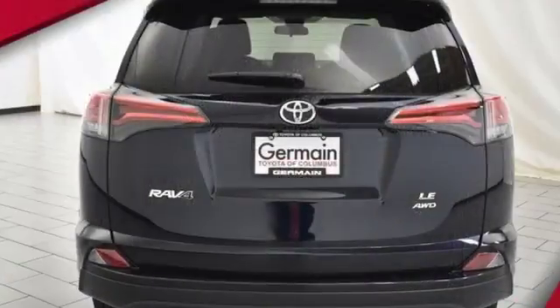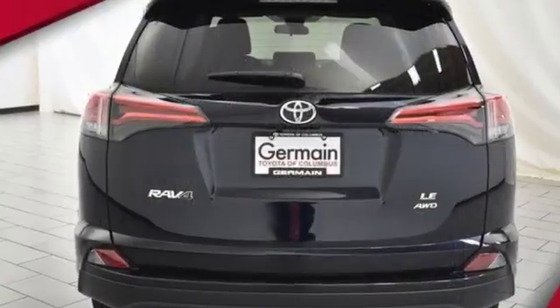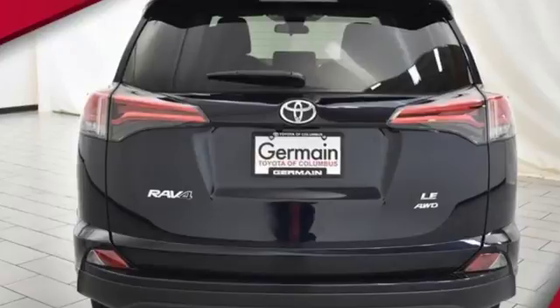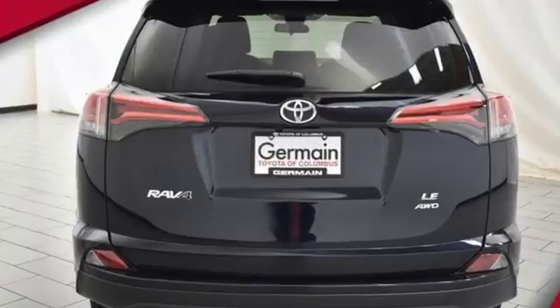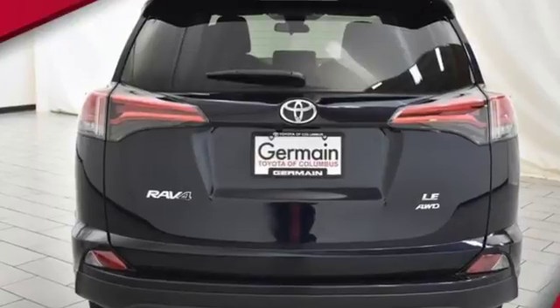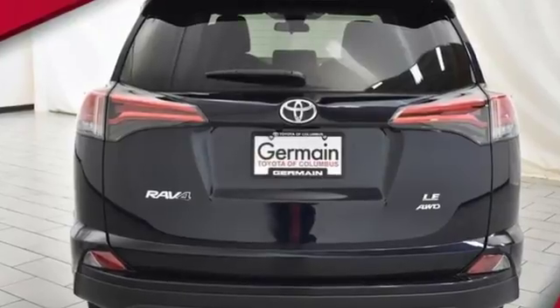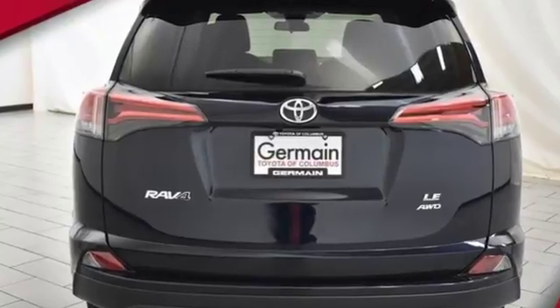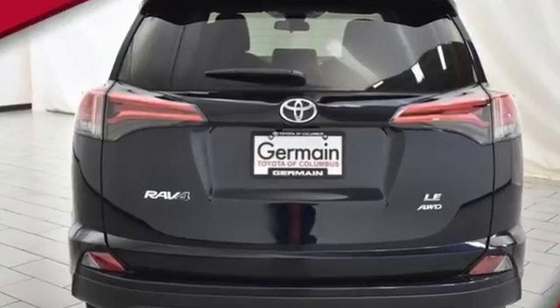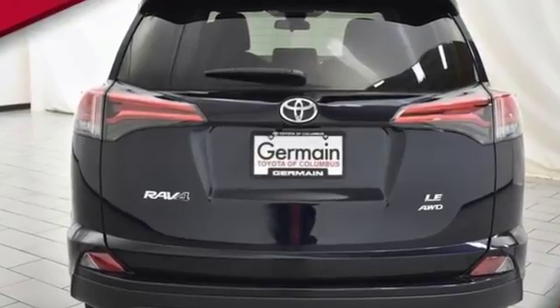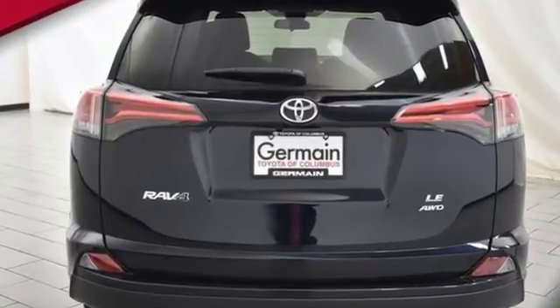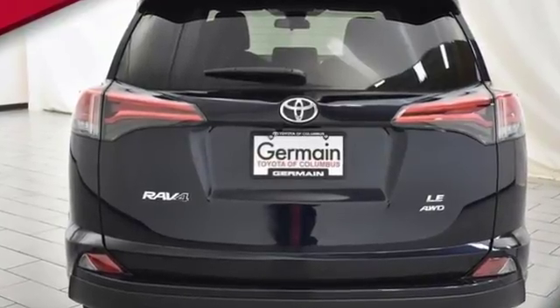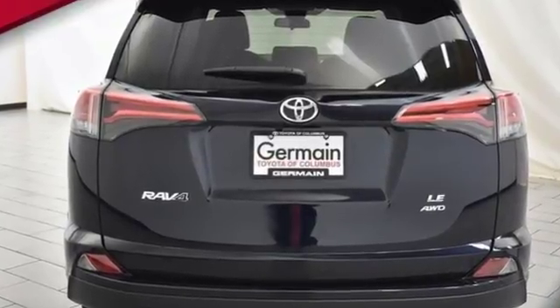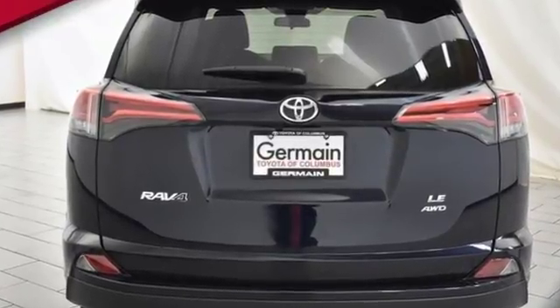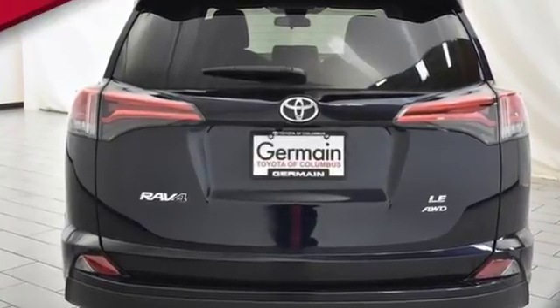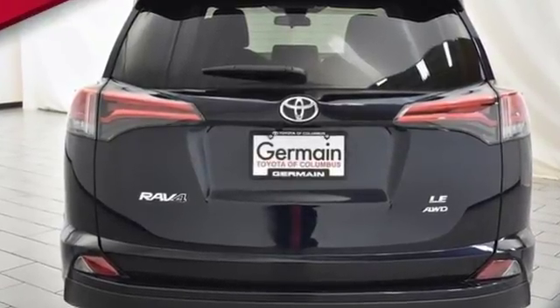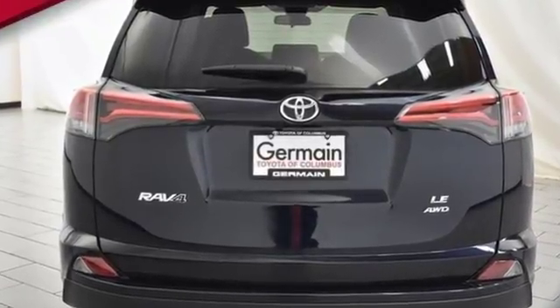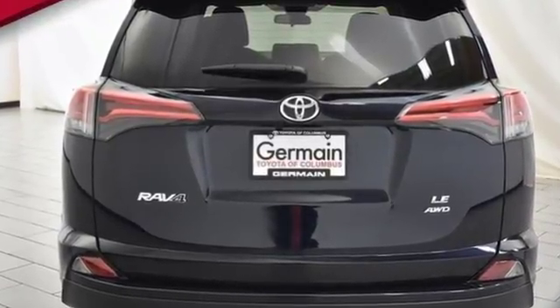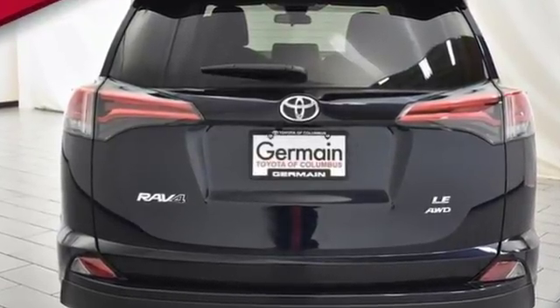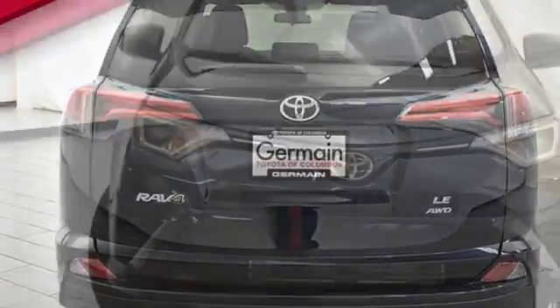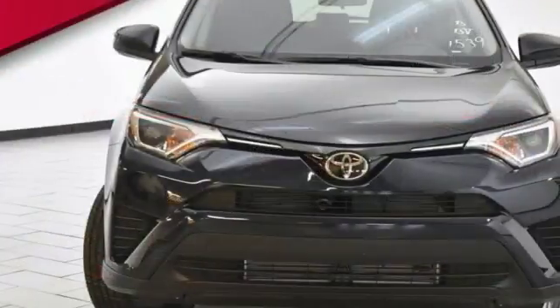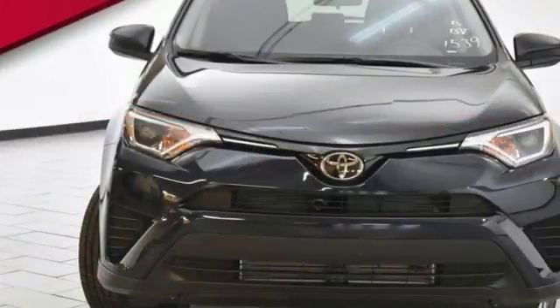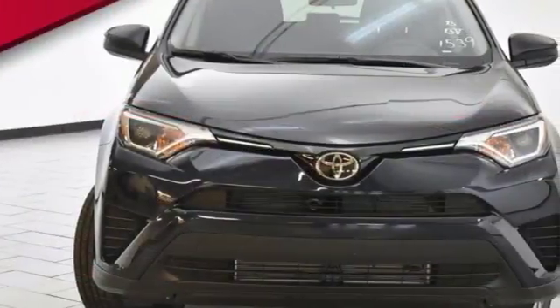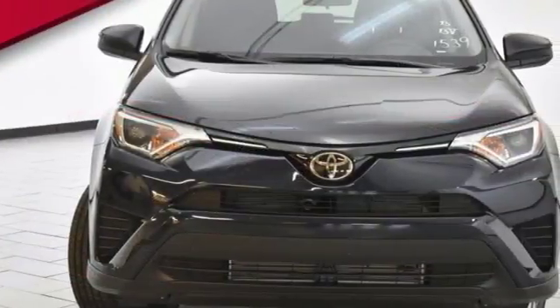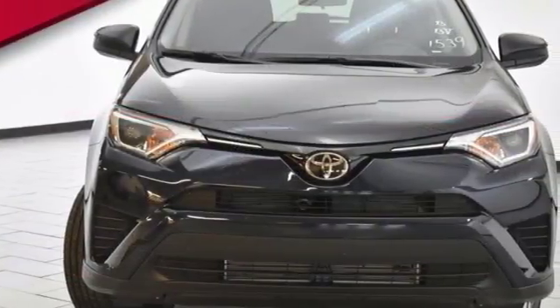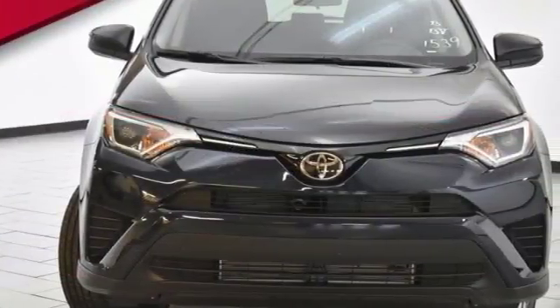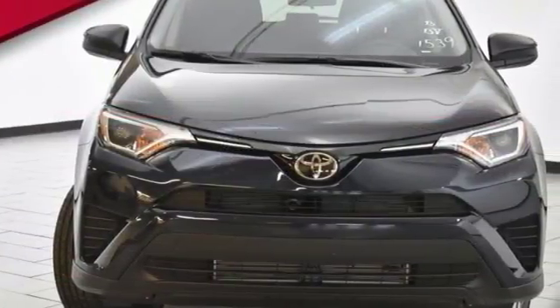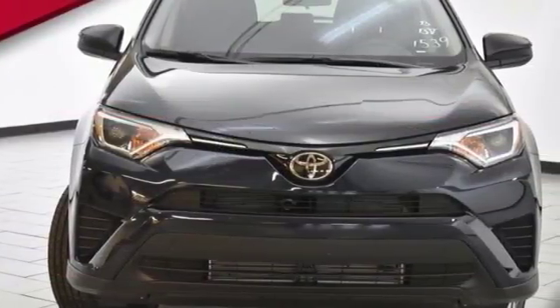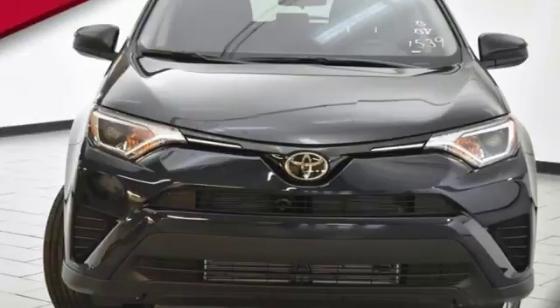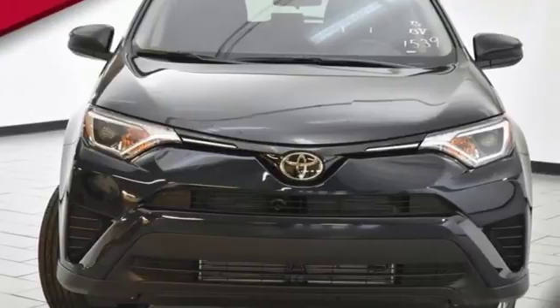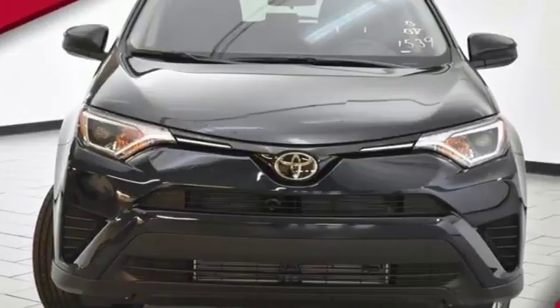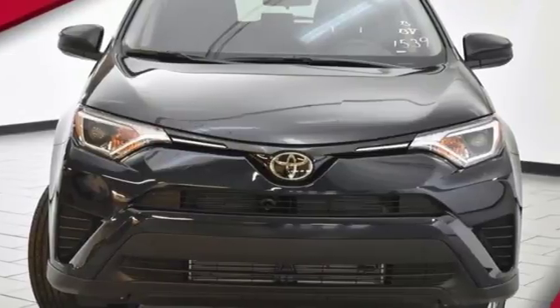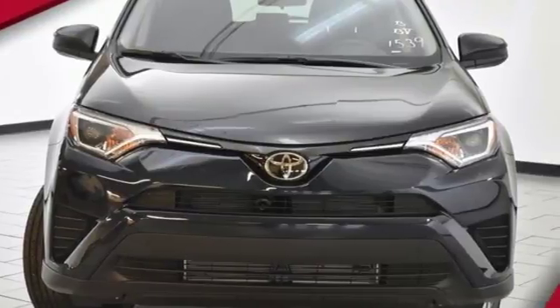Tap into your sense of adventure and take this RAV4 places you've only dreamed about. Stop by for a test ride today.